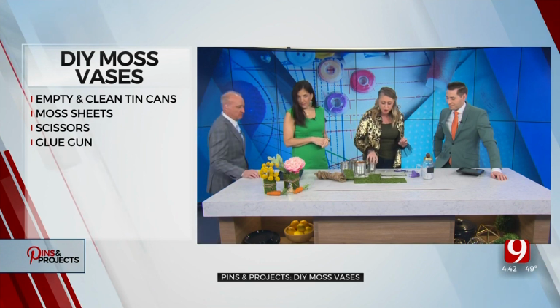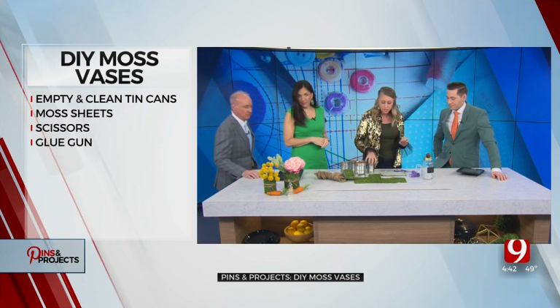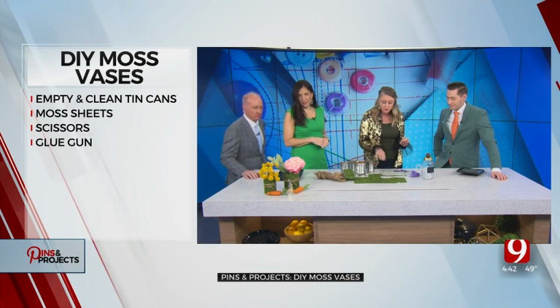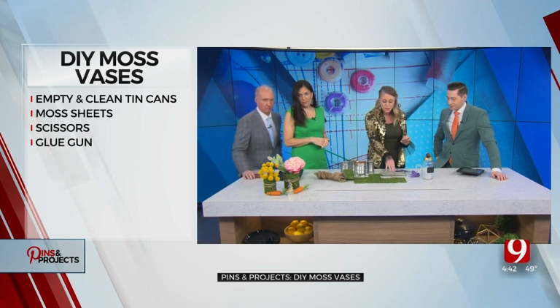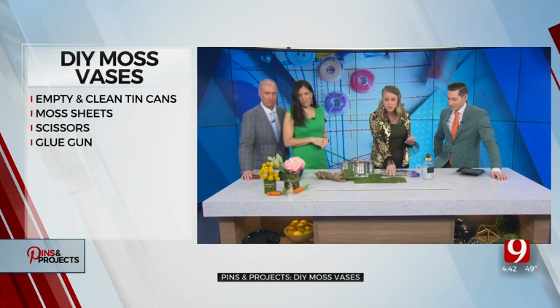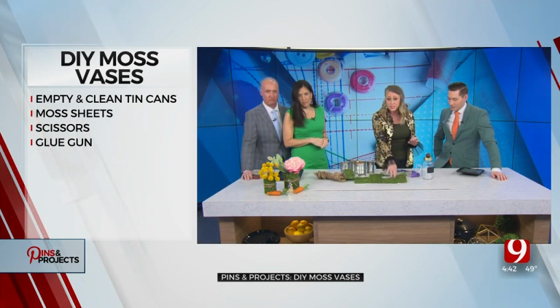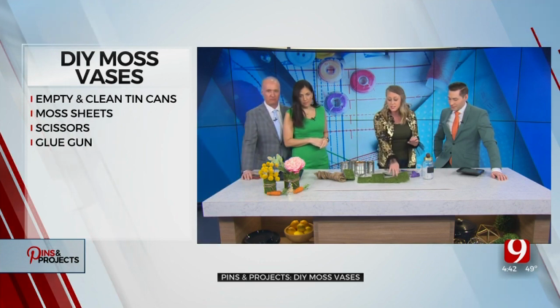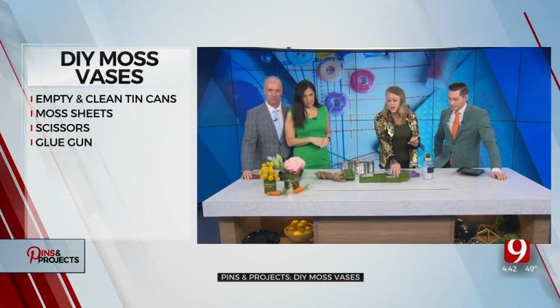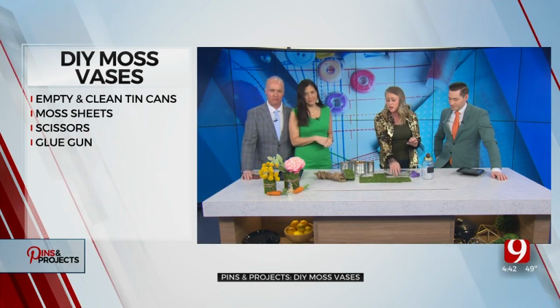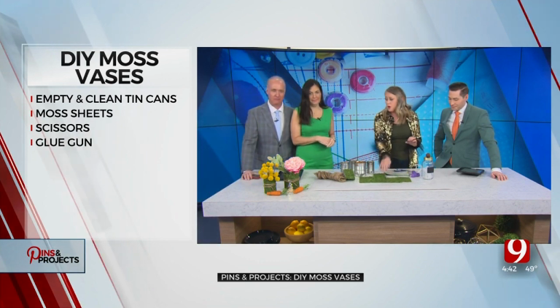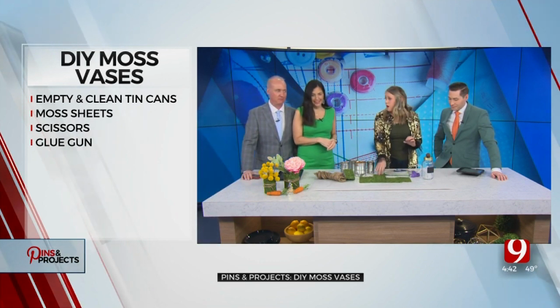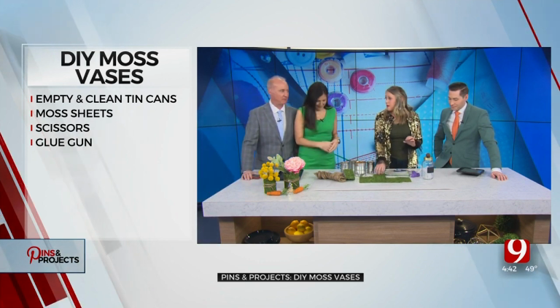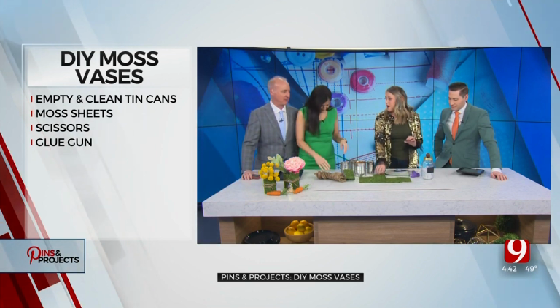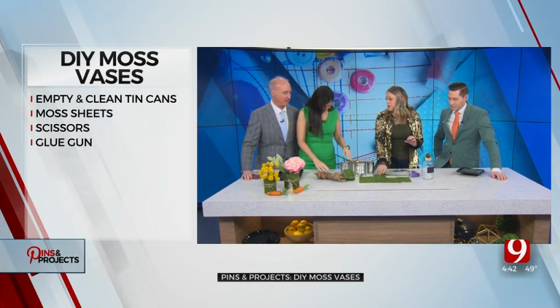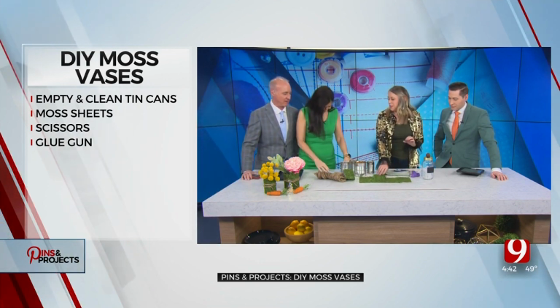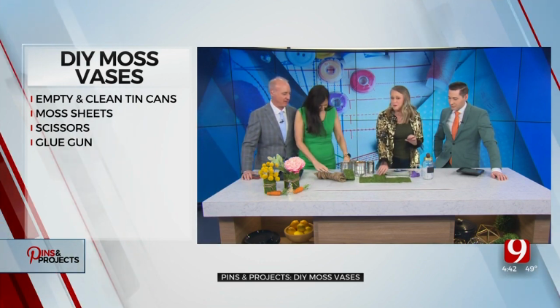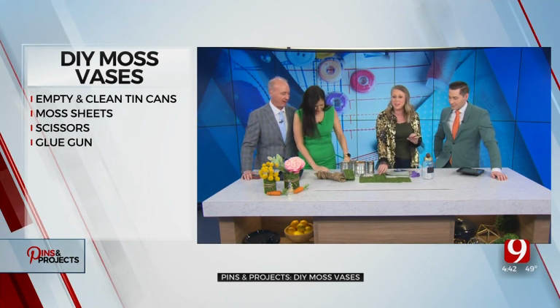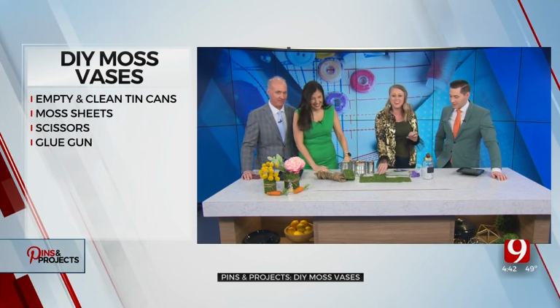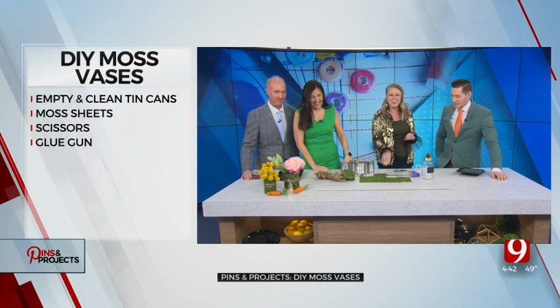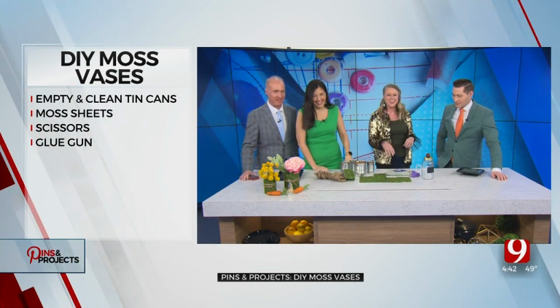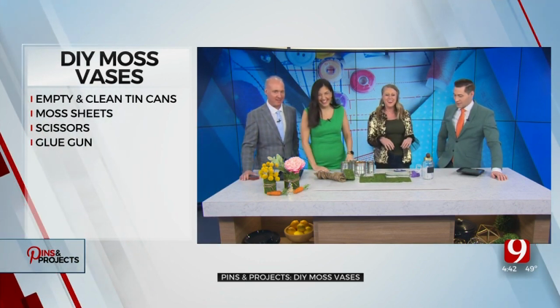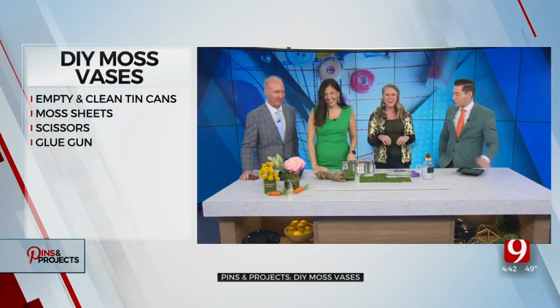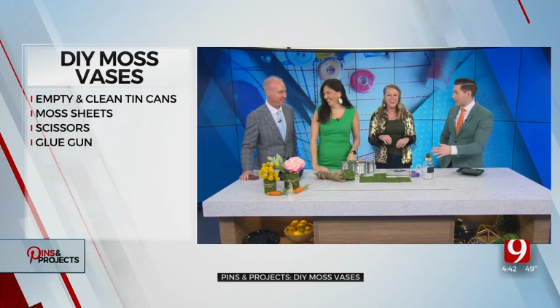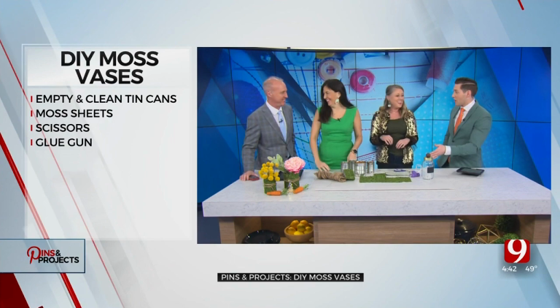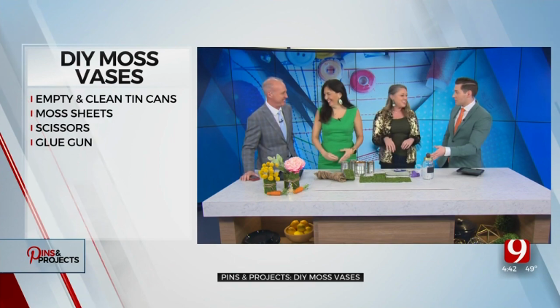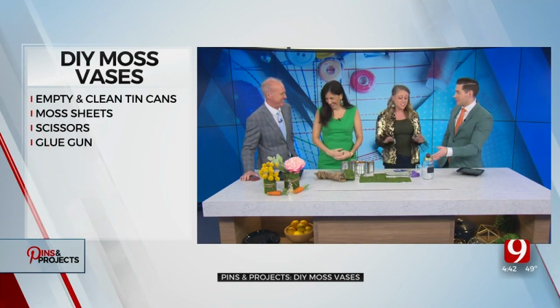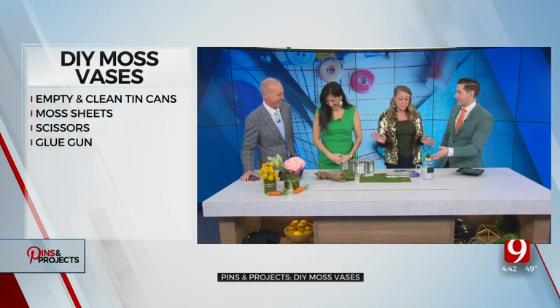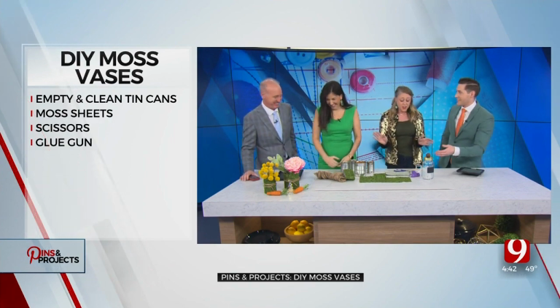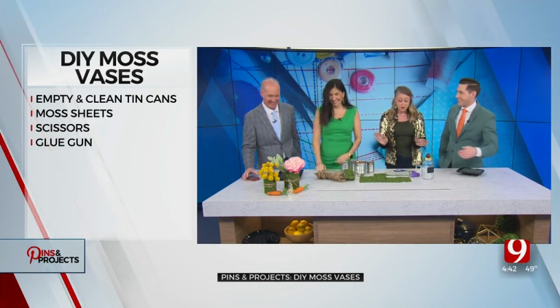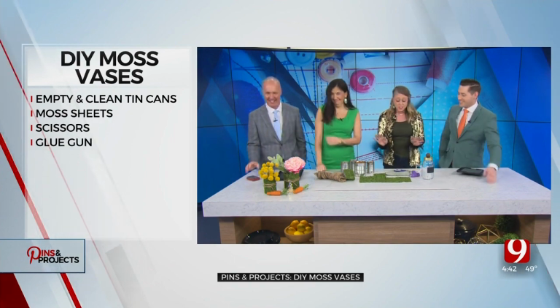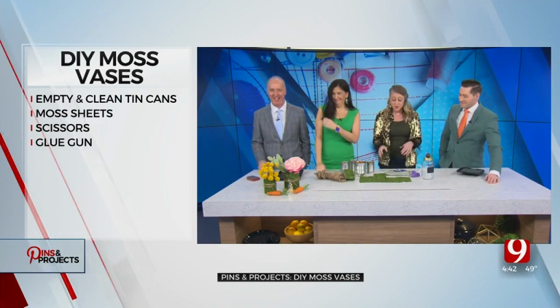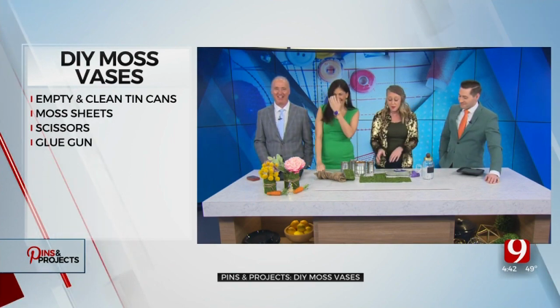So all you need — you can get this at Walmart, Hobby Lobby. Just fake moss? It's just fake moss, anywhere.